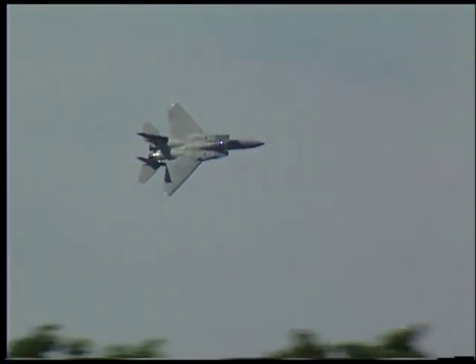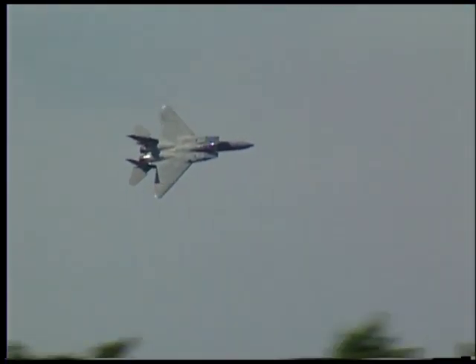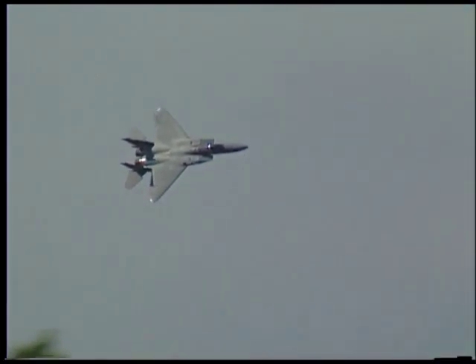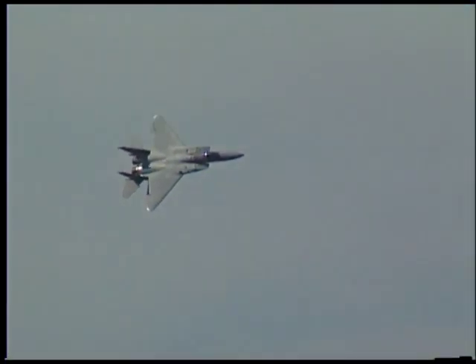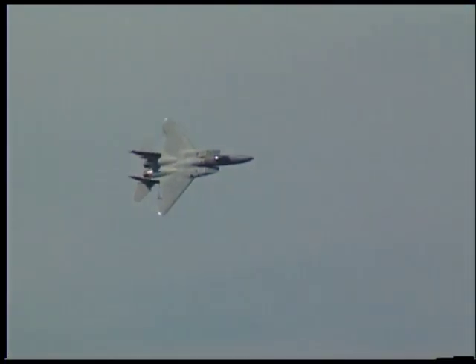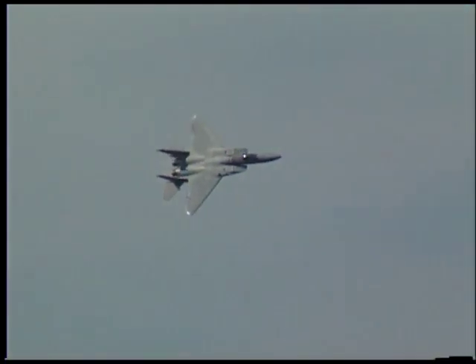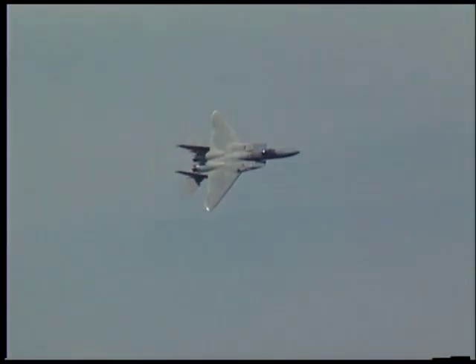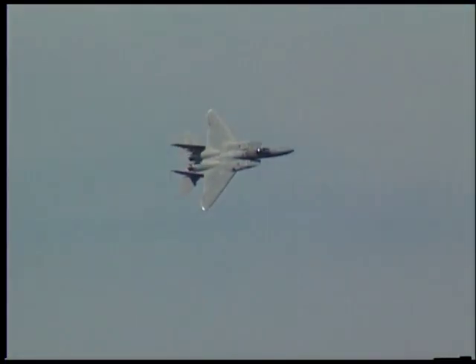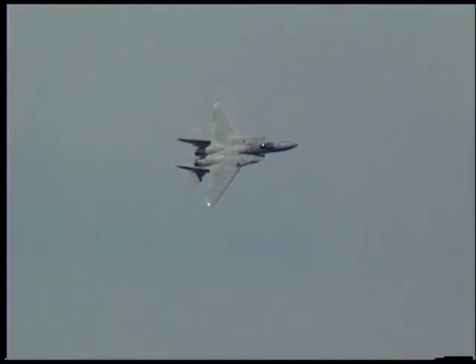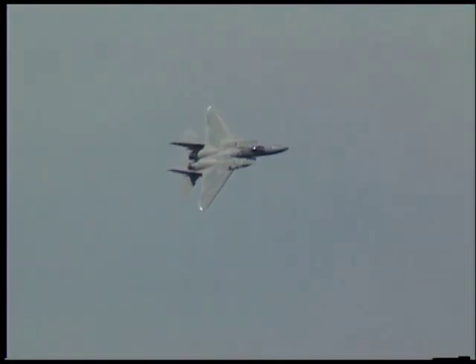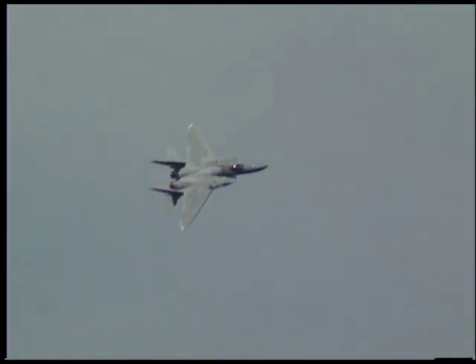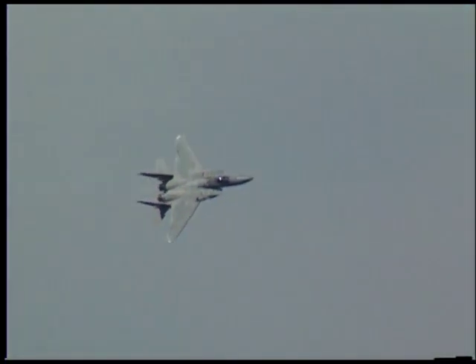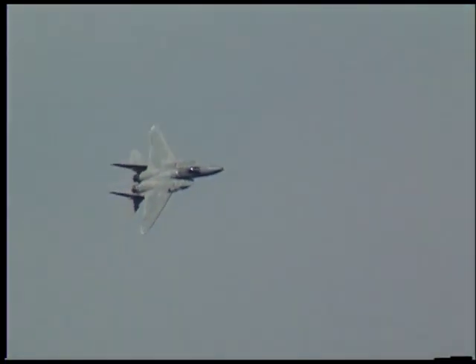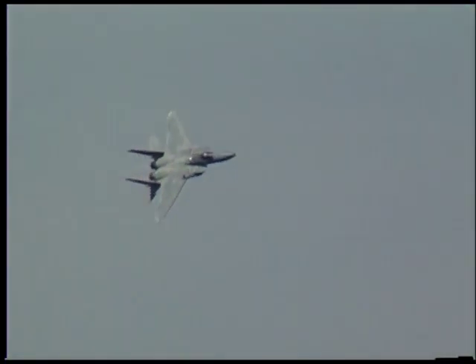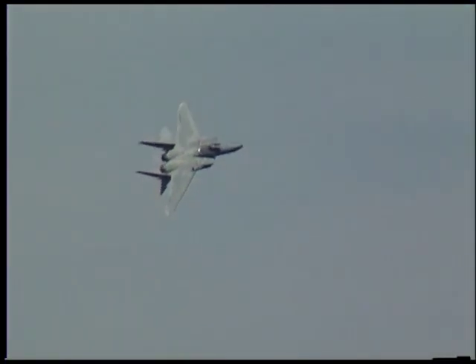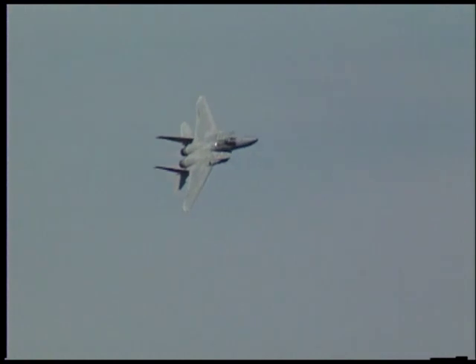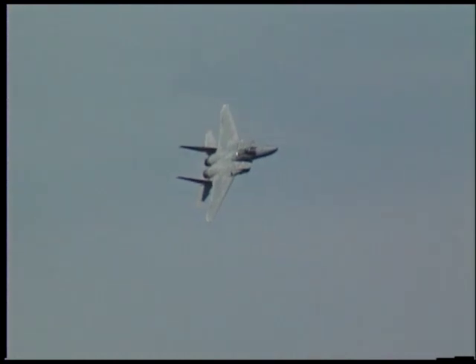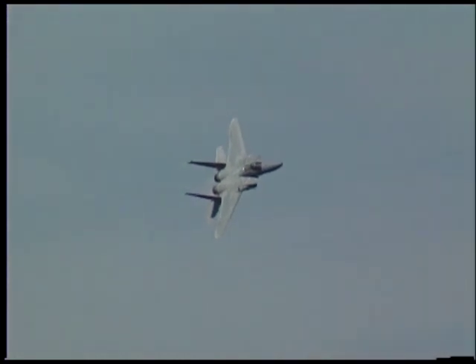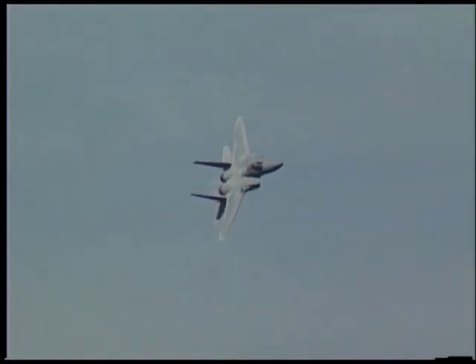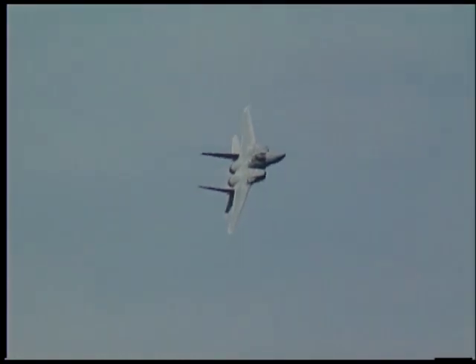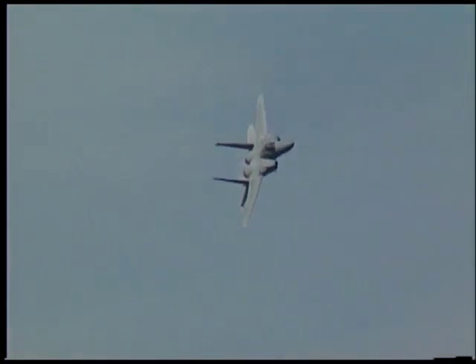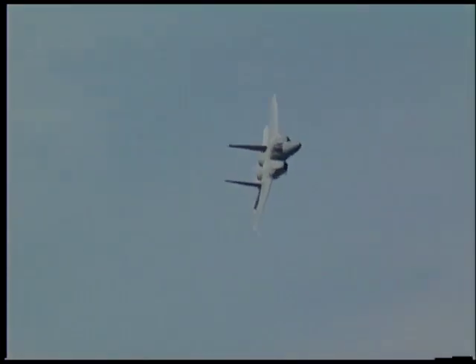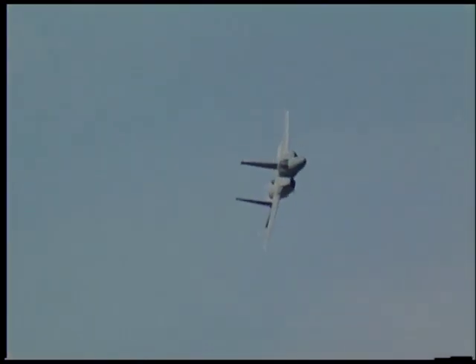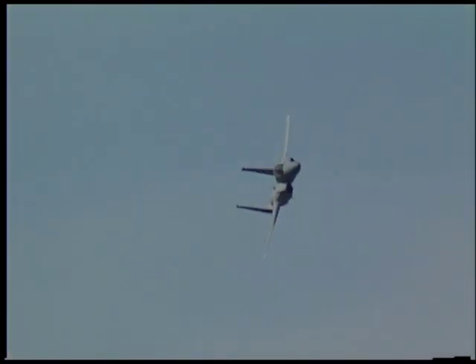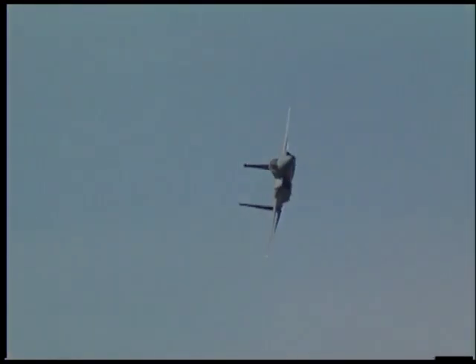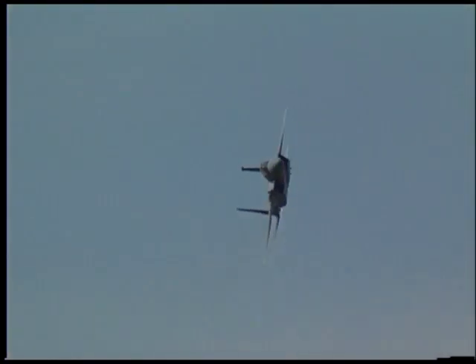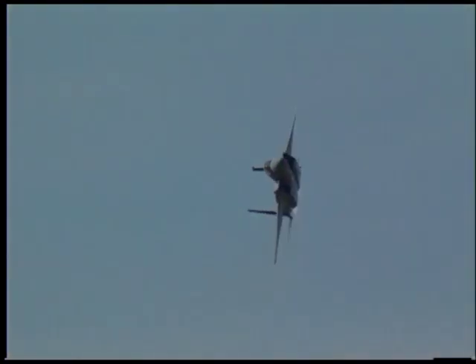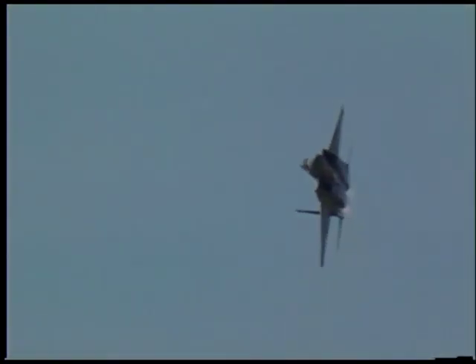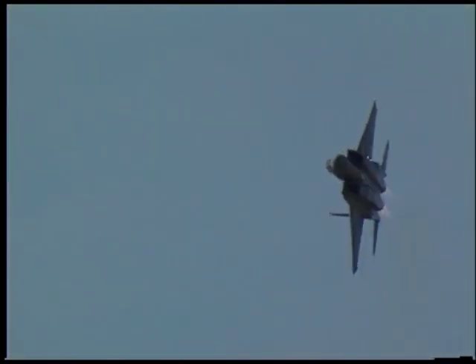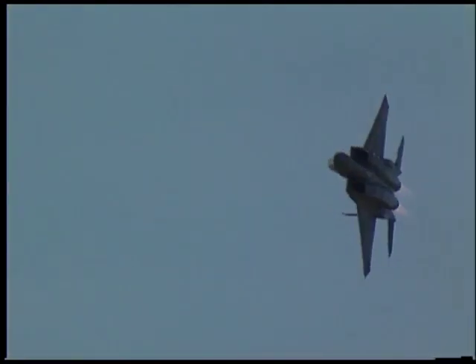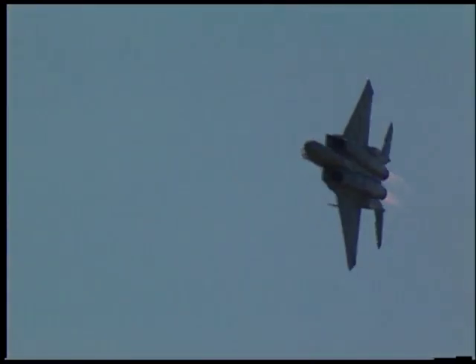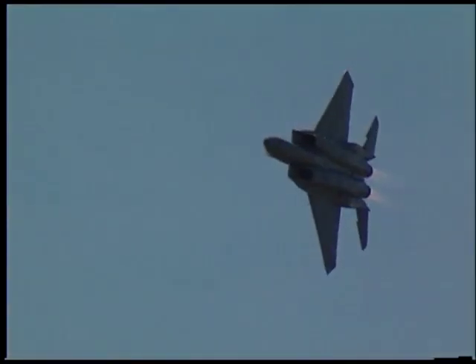It's our way of demonstrating the United States Air Force, its mission, and its airplanes to the general public.